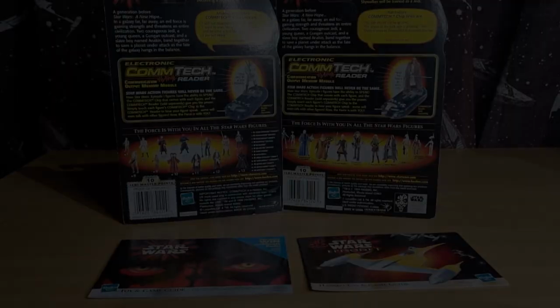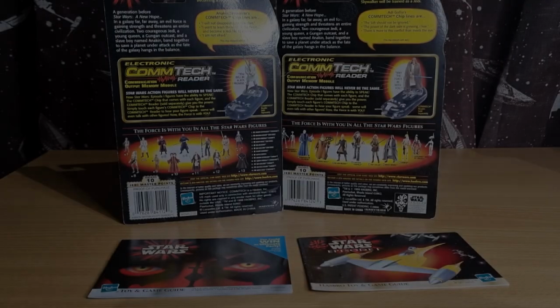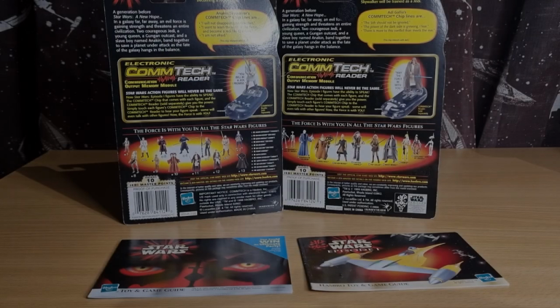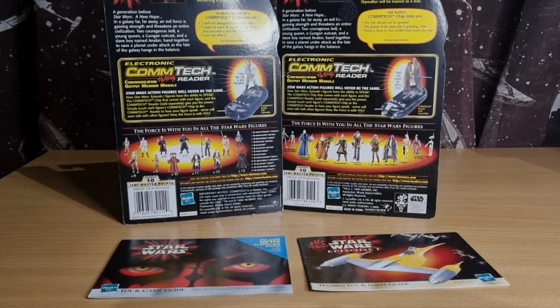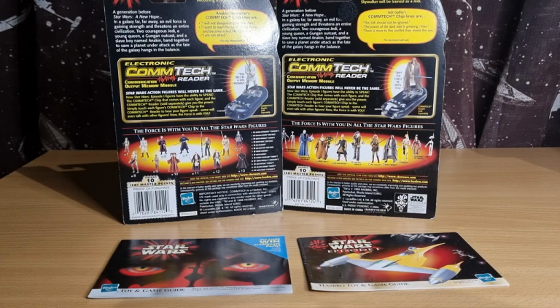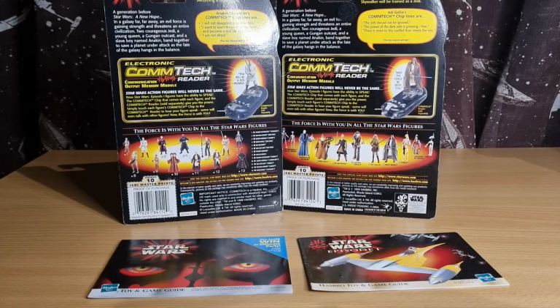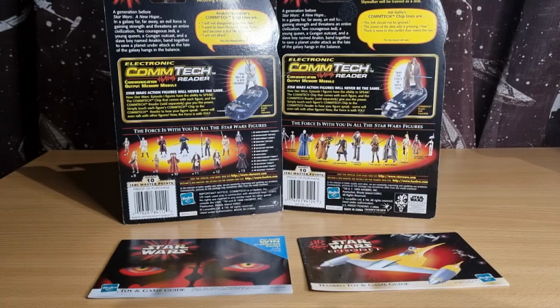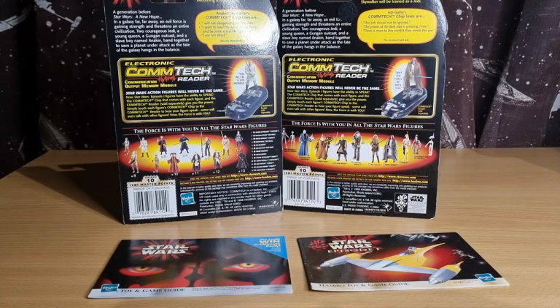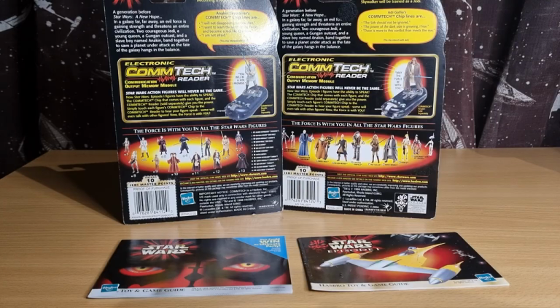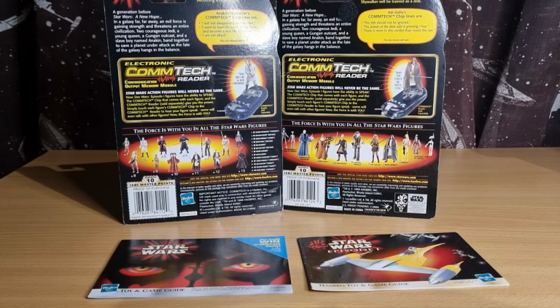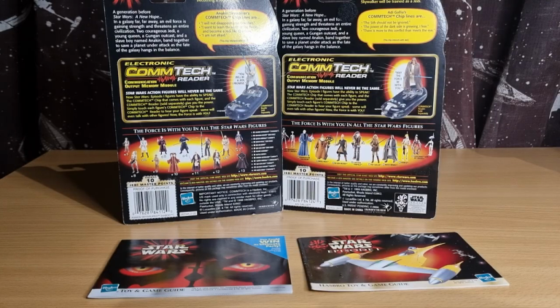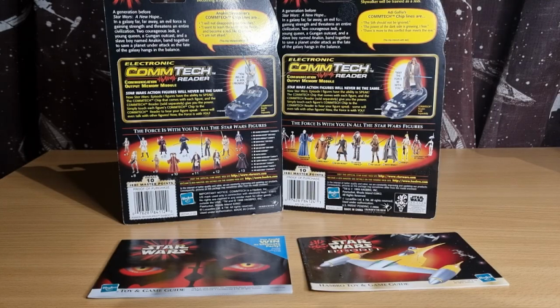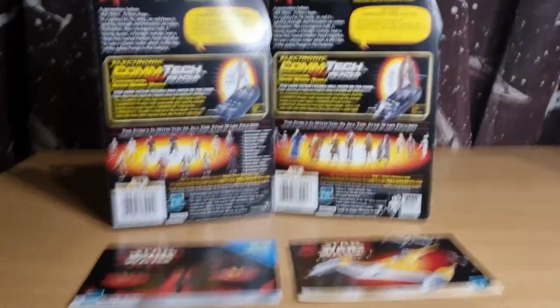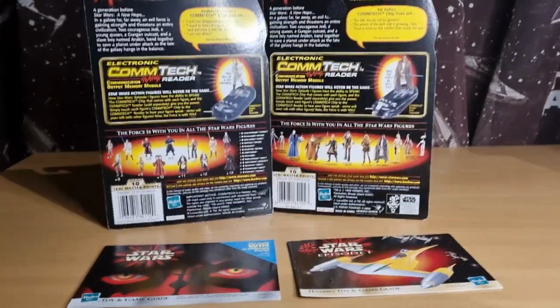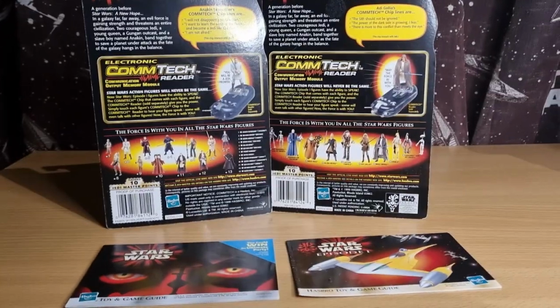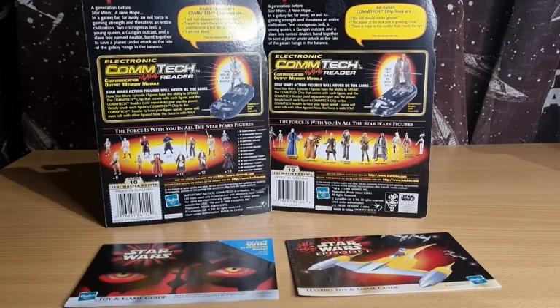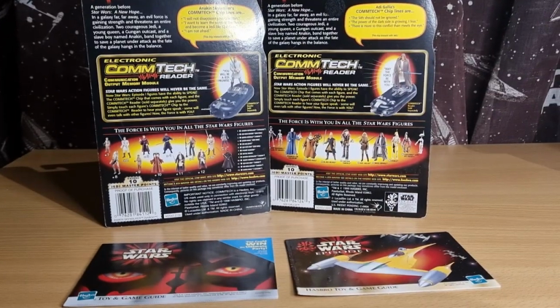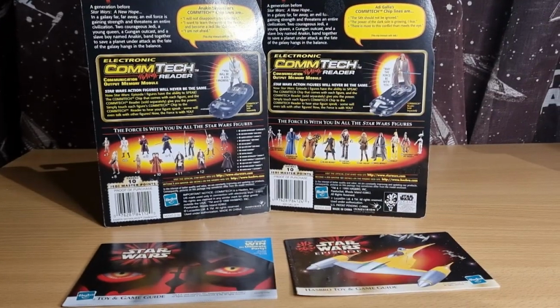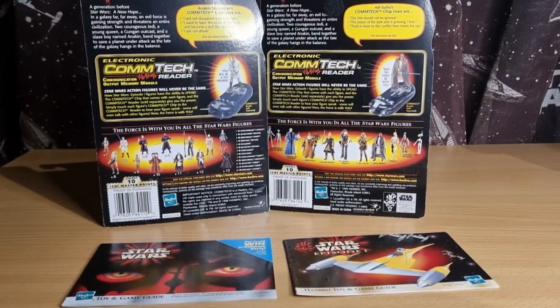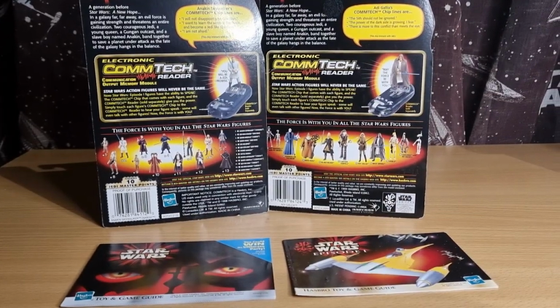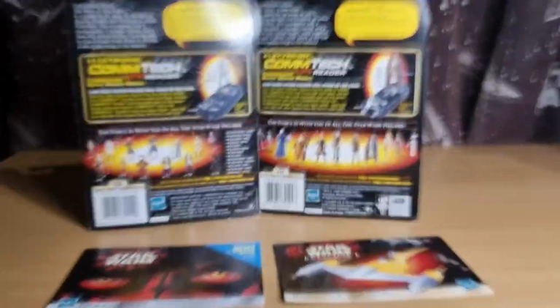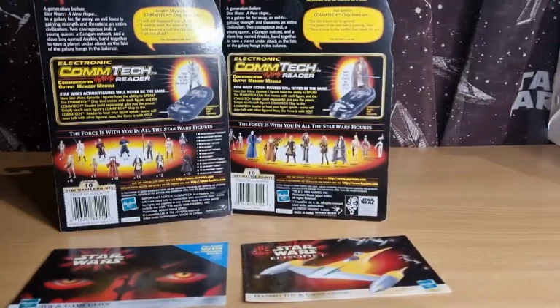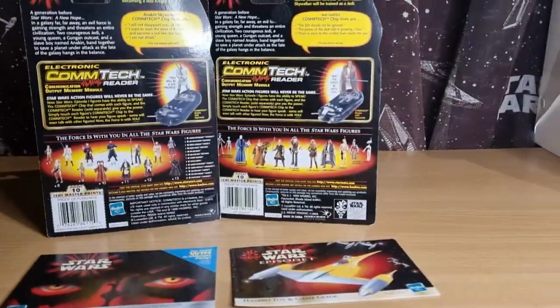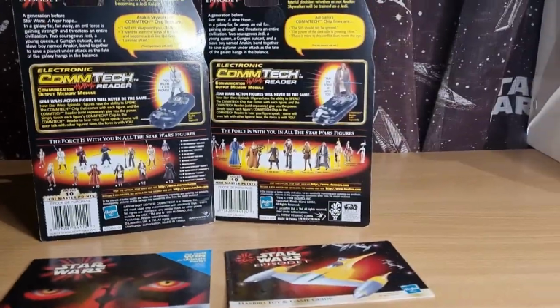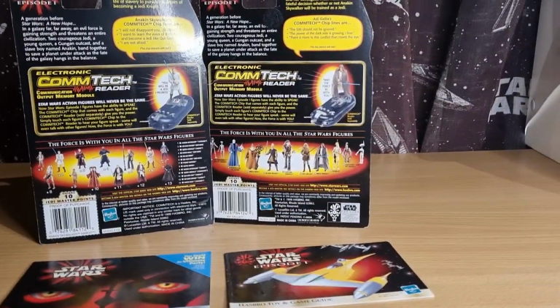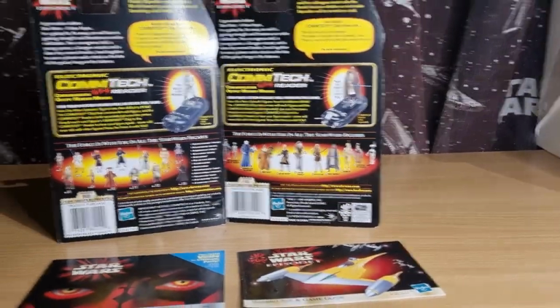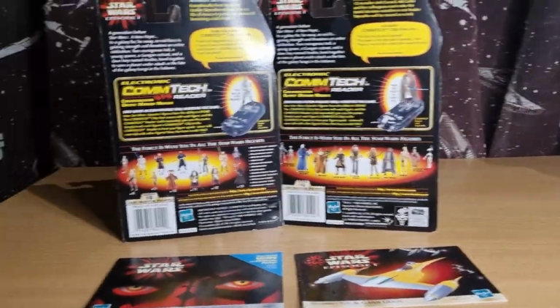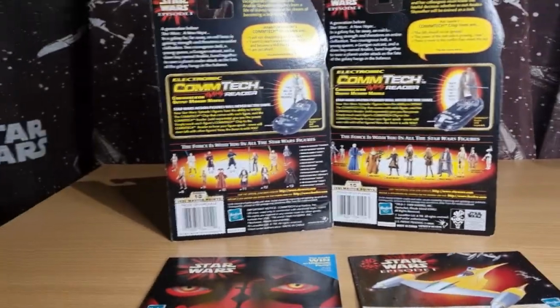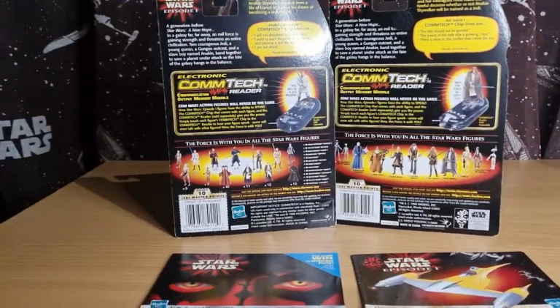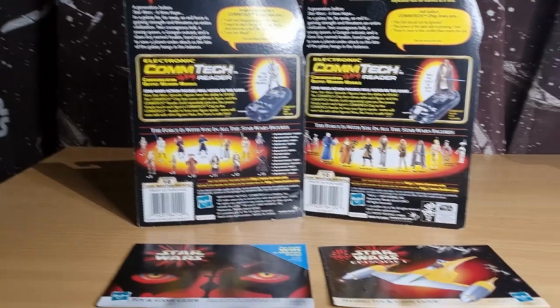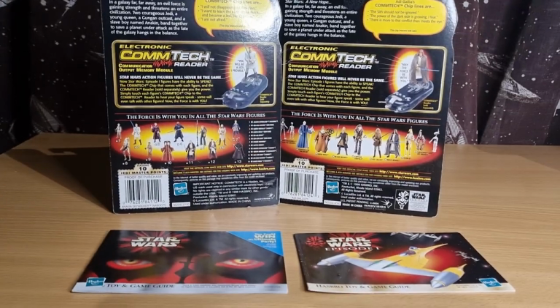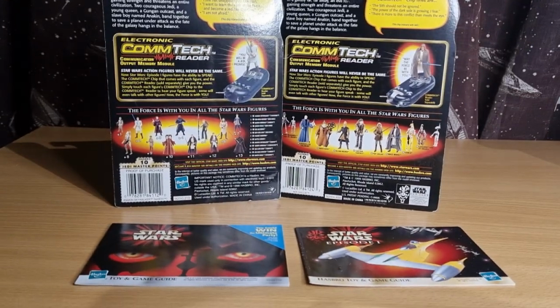Hey Star Wars fans, it is day 6 of the Phantom Menace. Day 6 — may the 6 be with you.